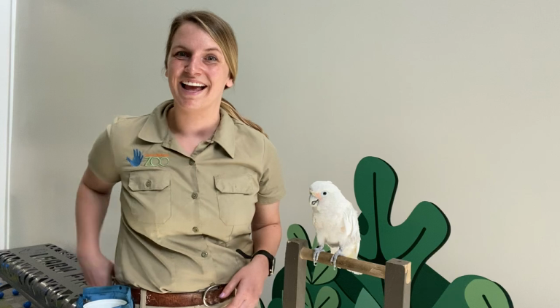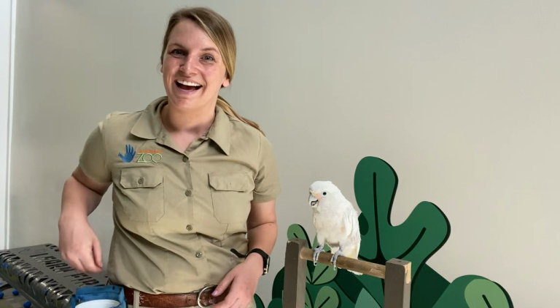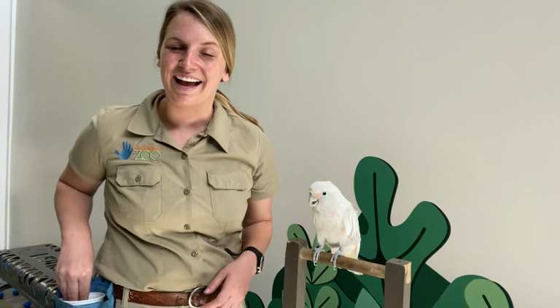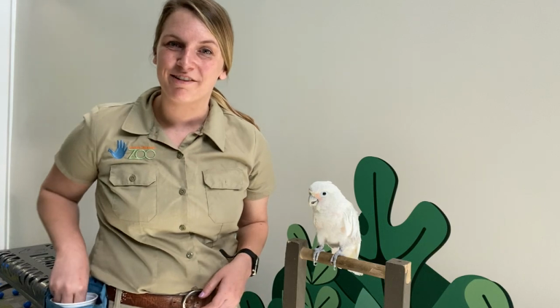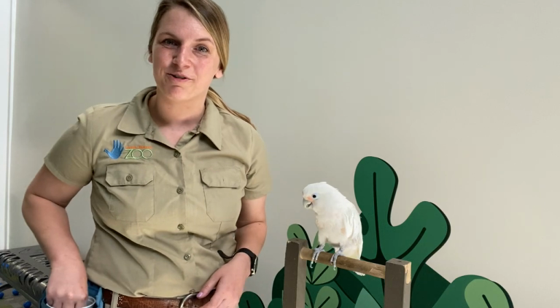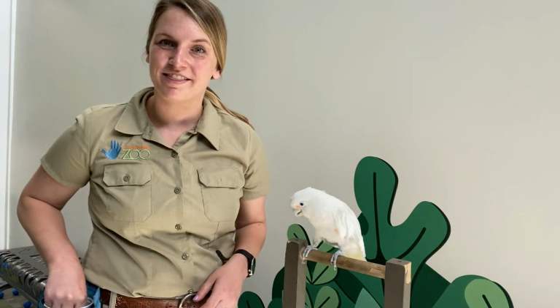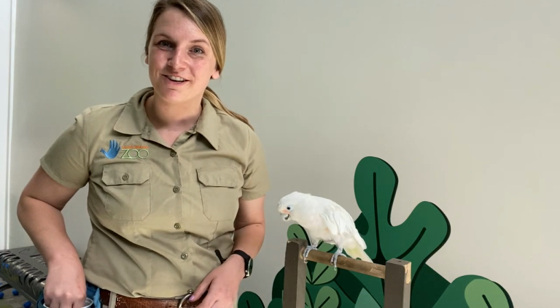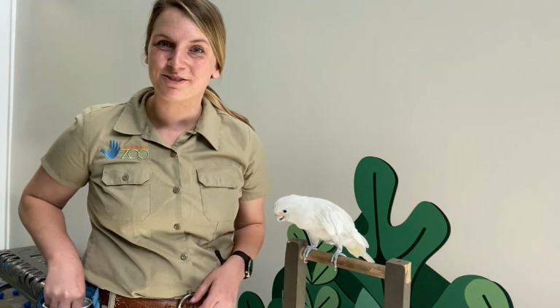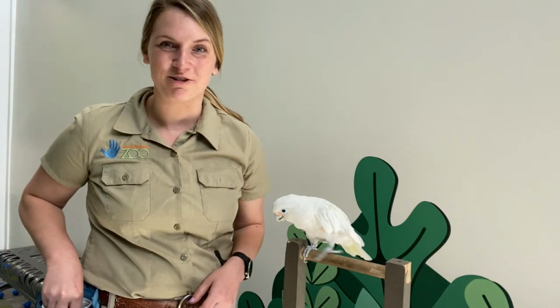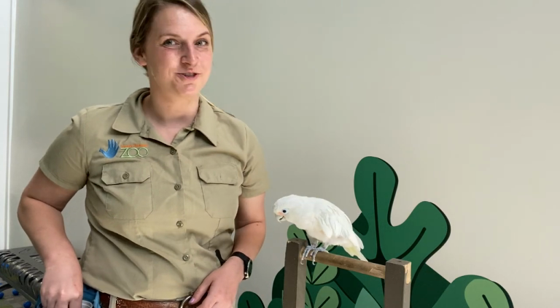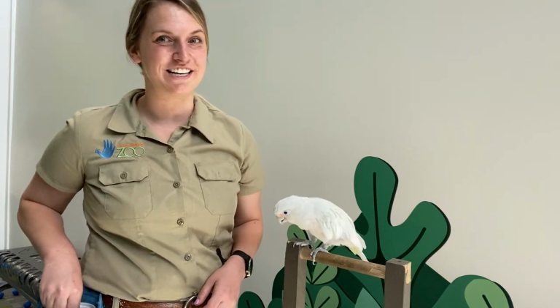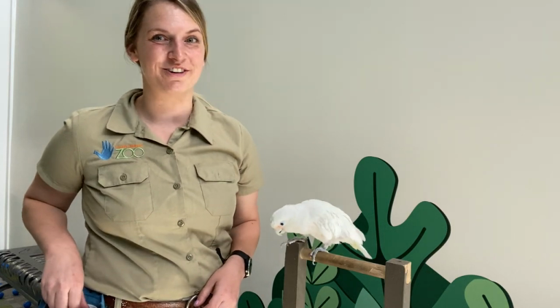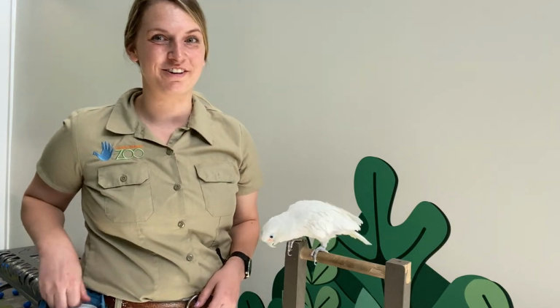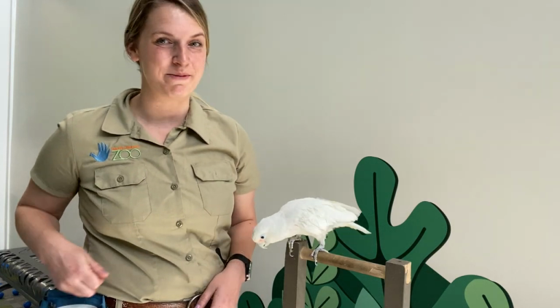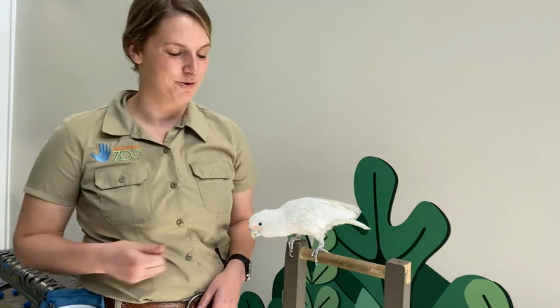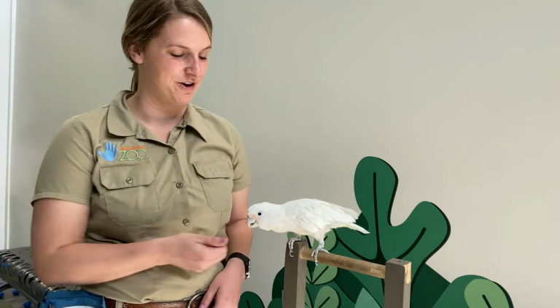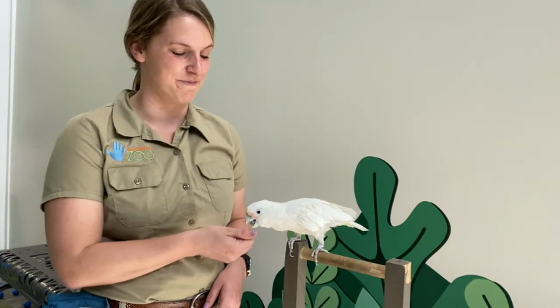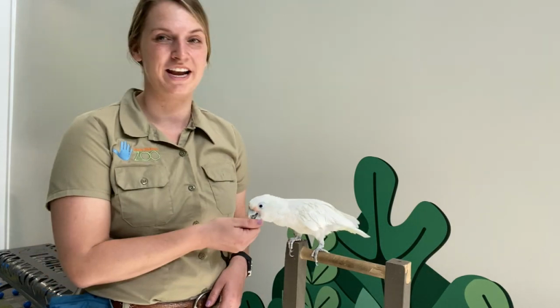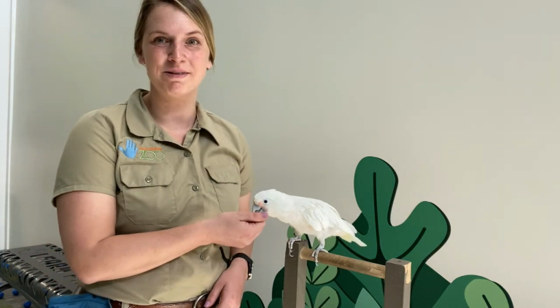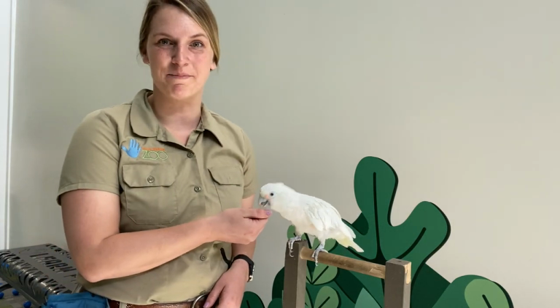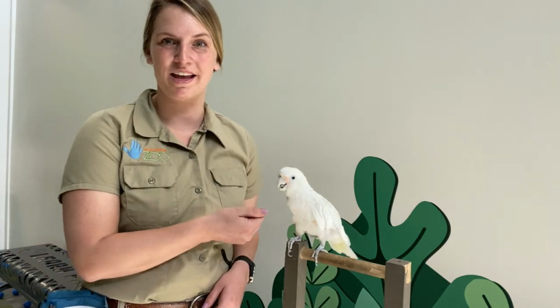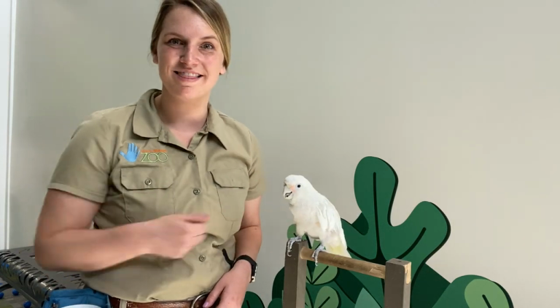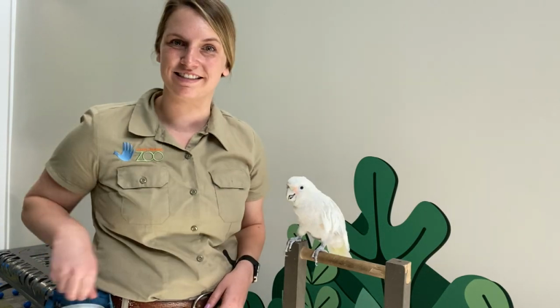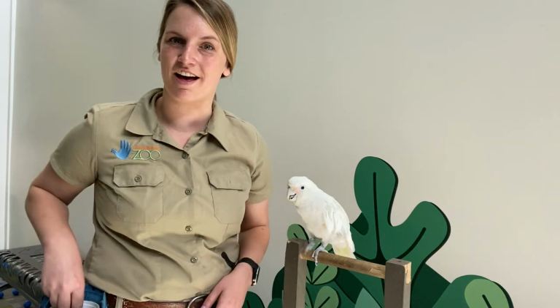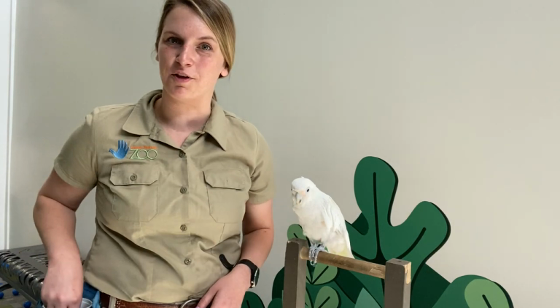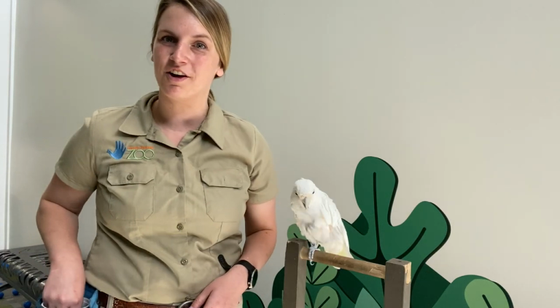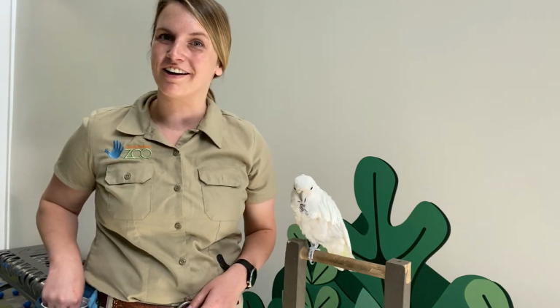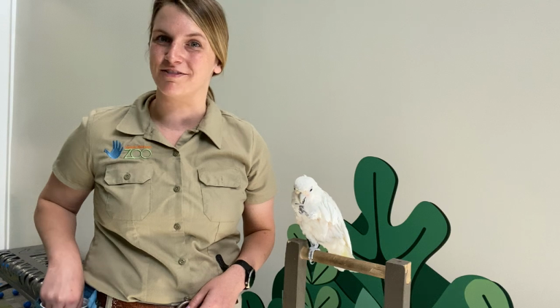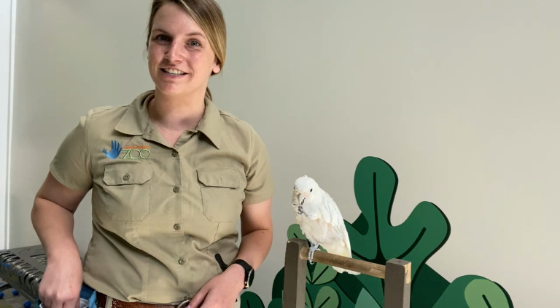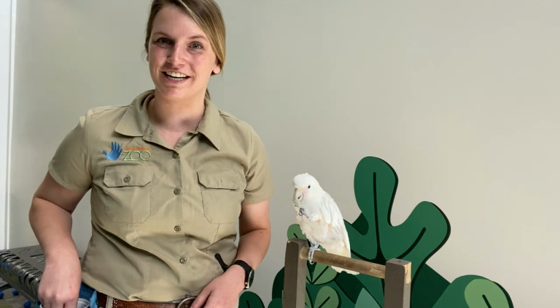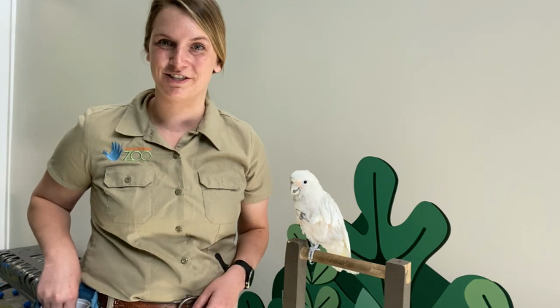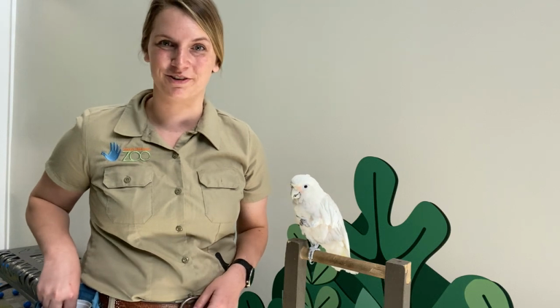Hi everyone! Thank you so much for joining us for another Keeper Corner. My name is Emma and this is Havala, our Goffin's cockatoo.